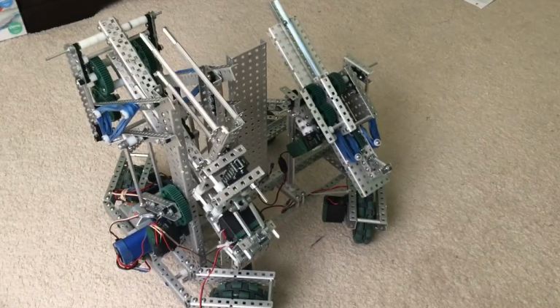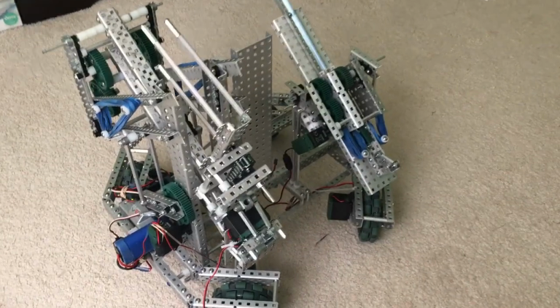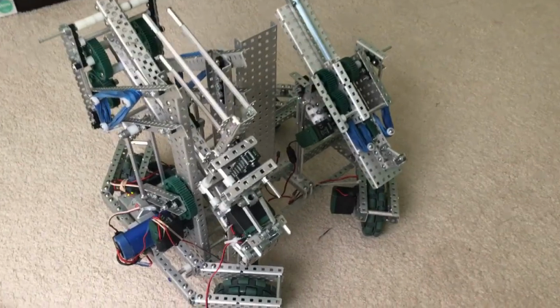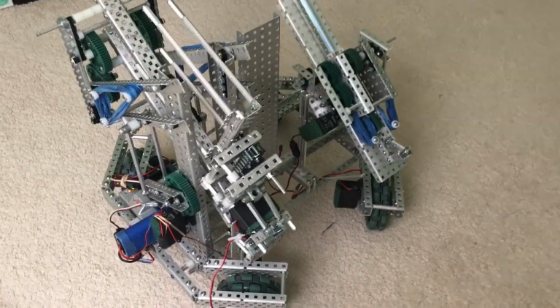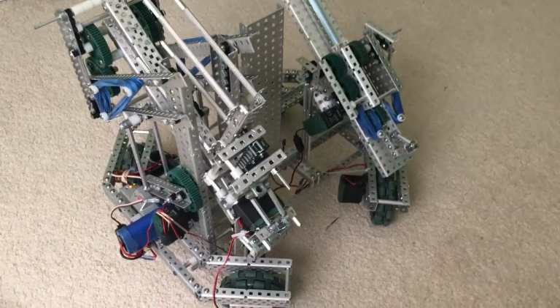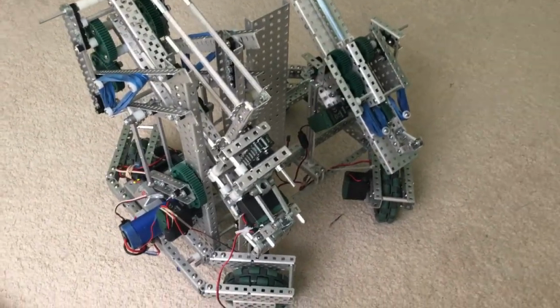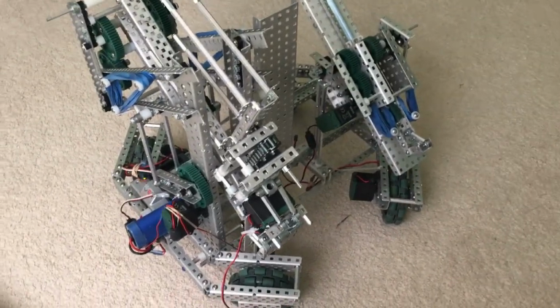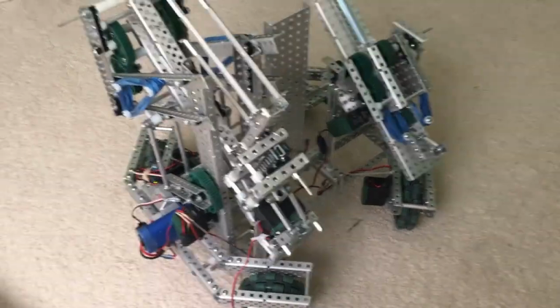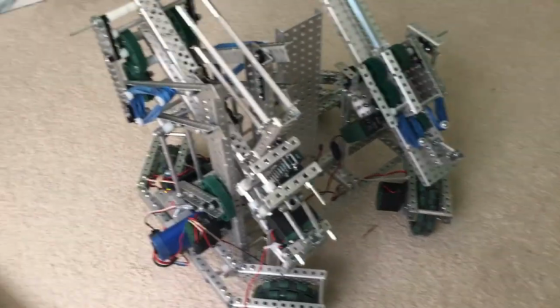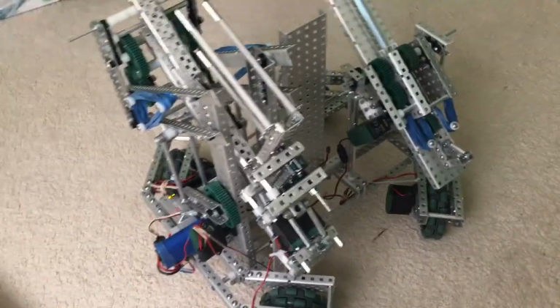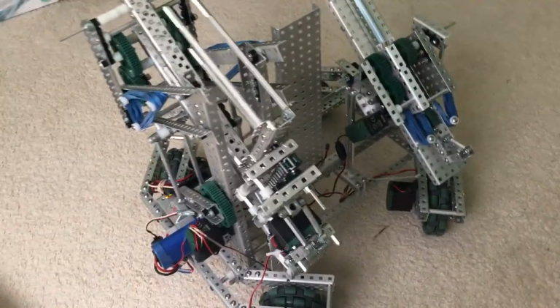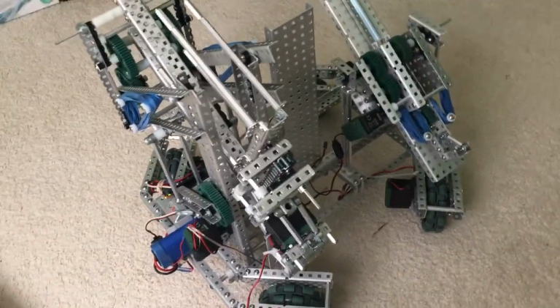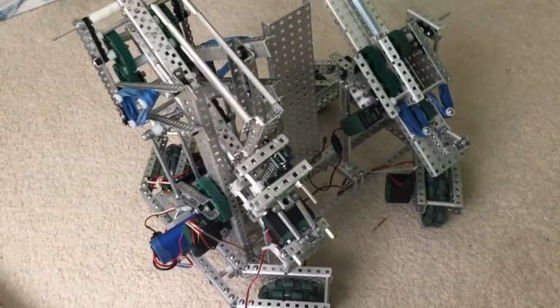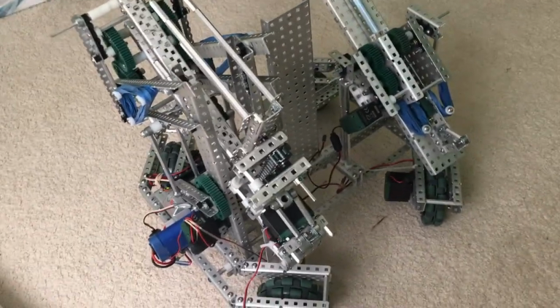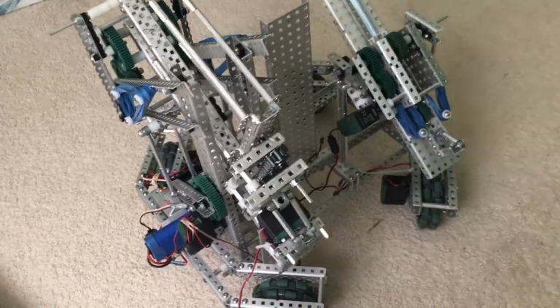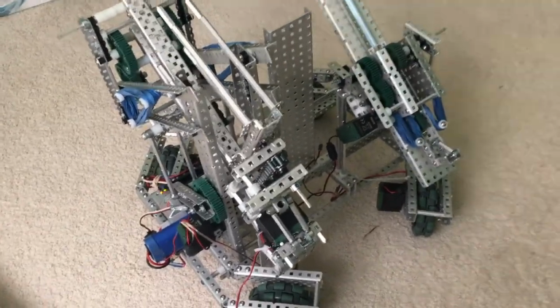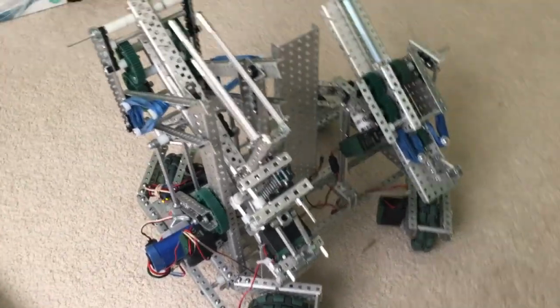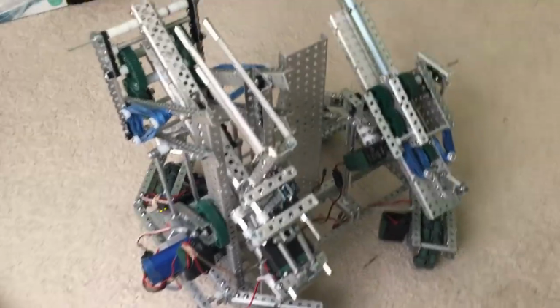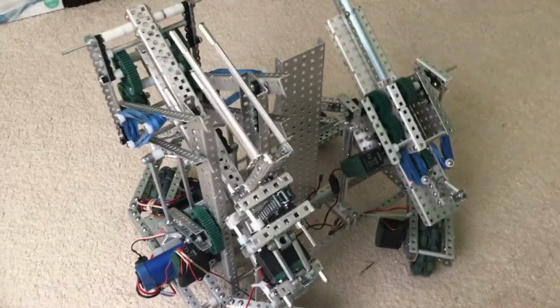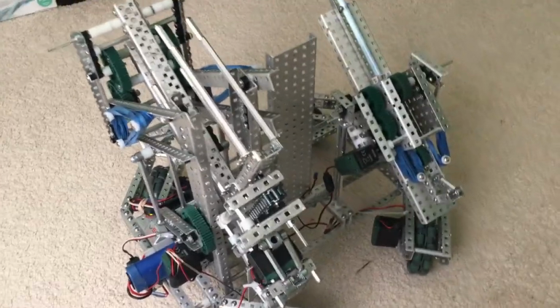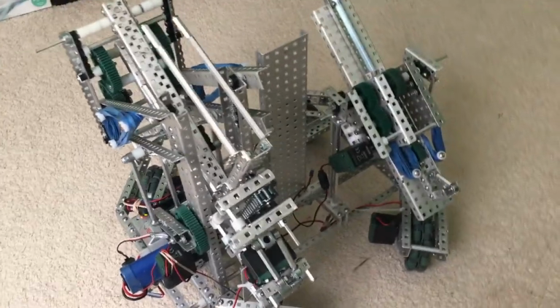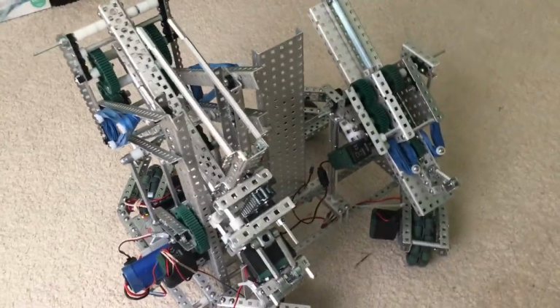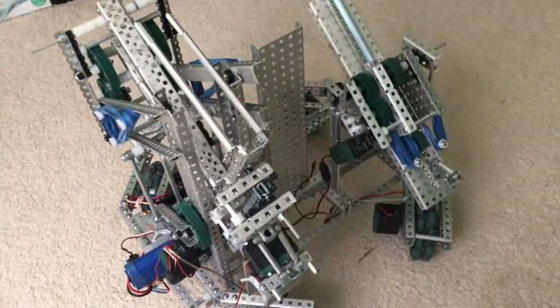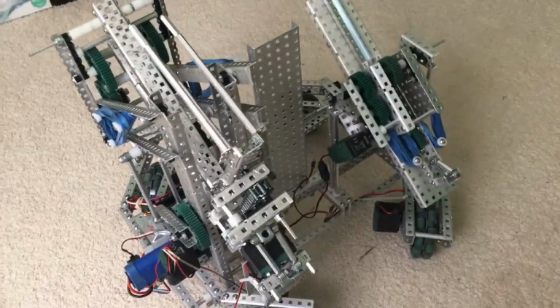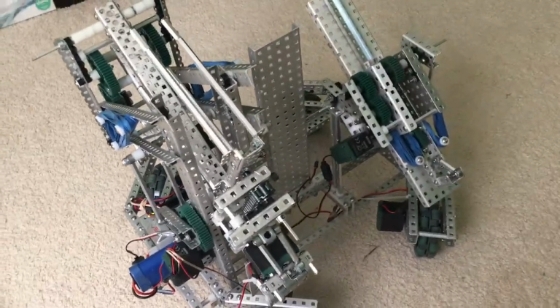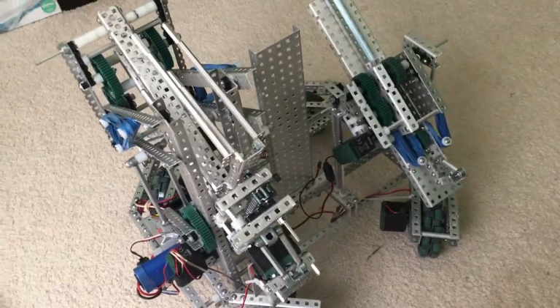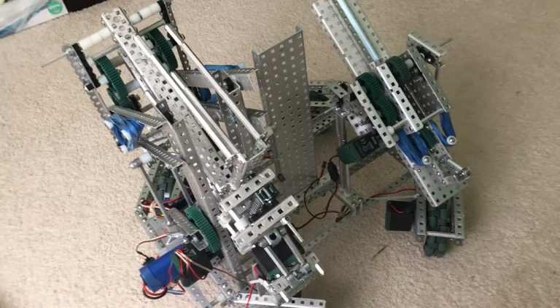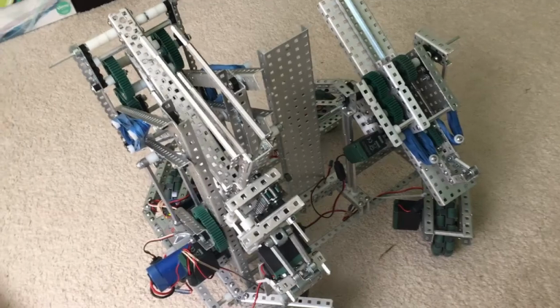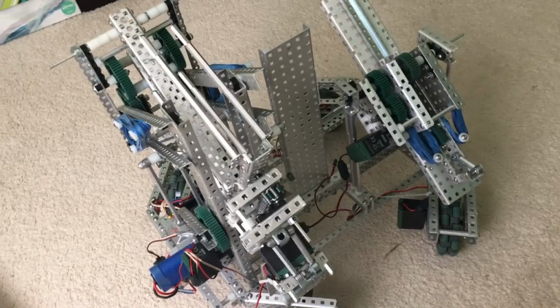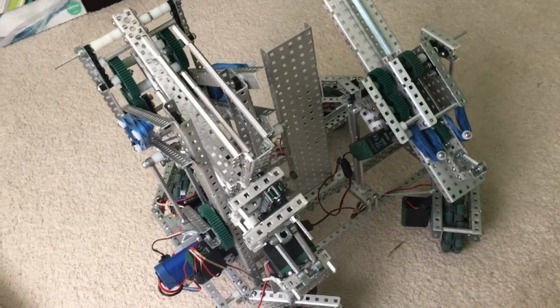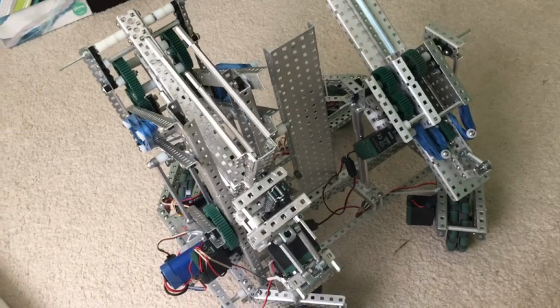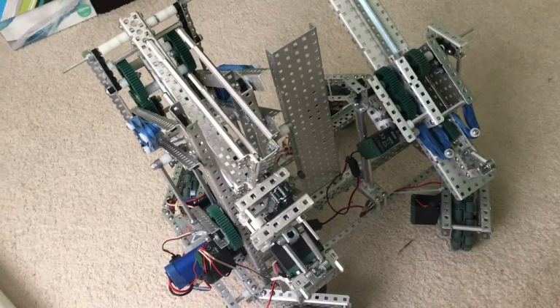Hello, this is Marvin from Team 675C and this is our robot as of right now.